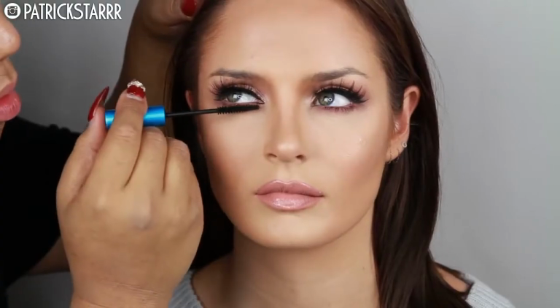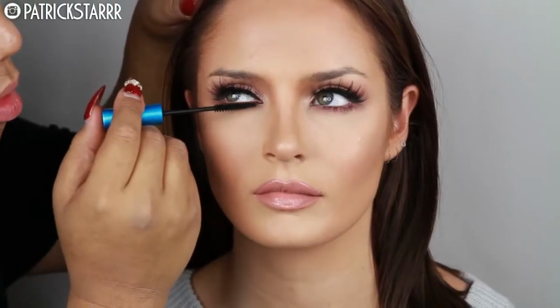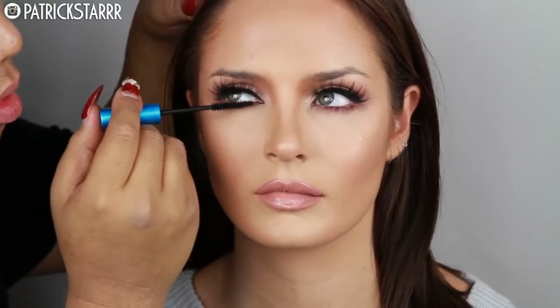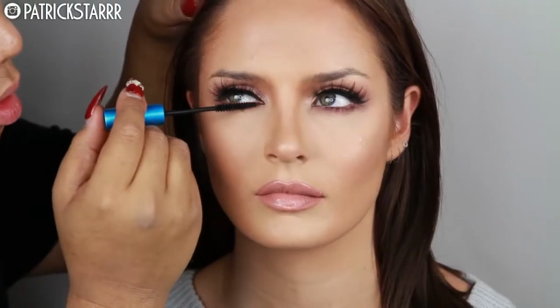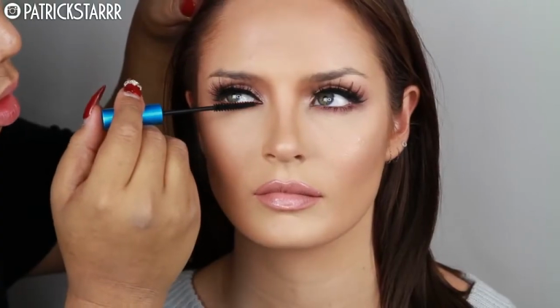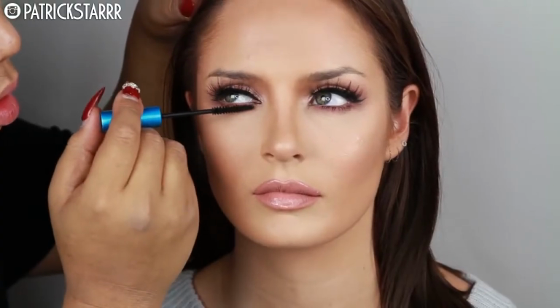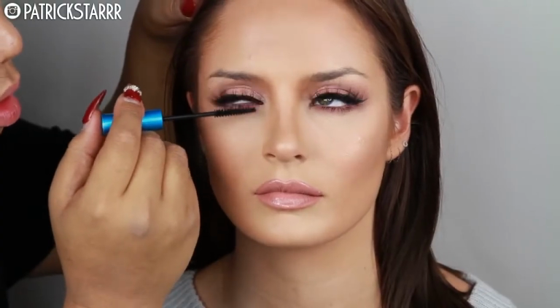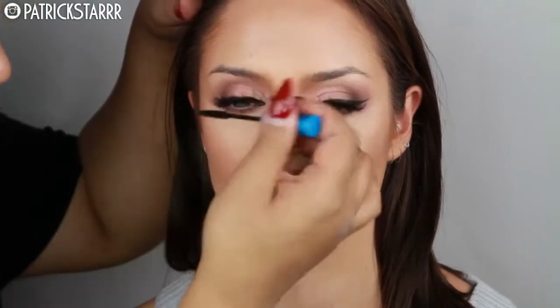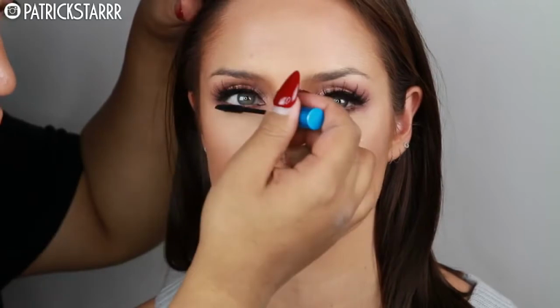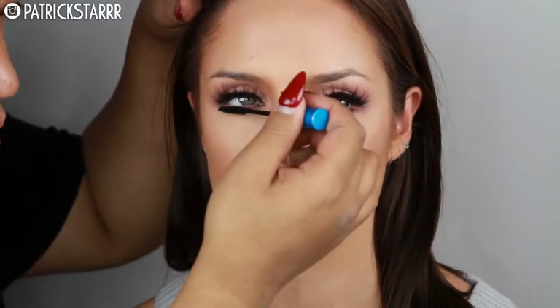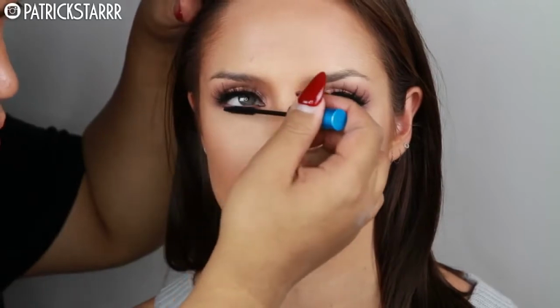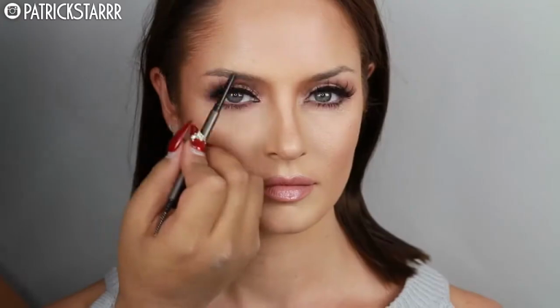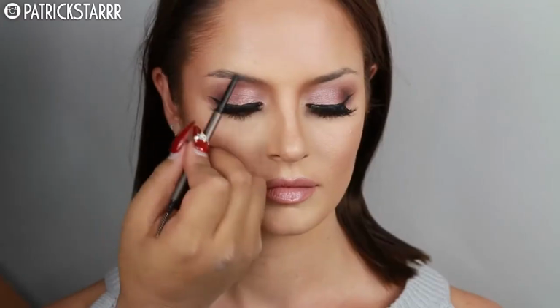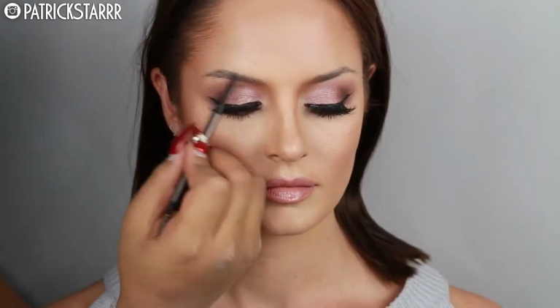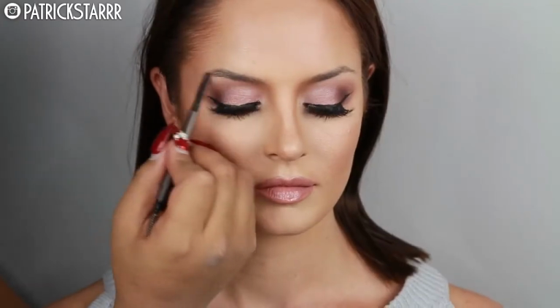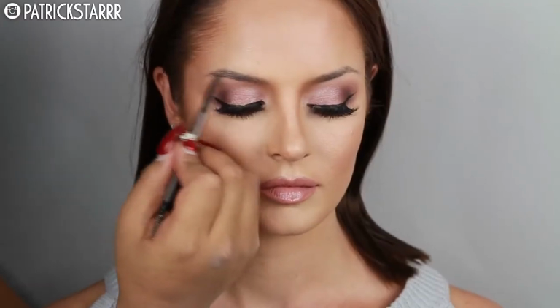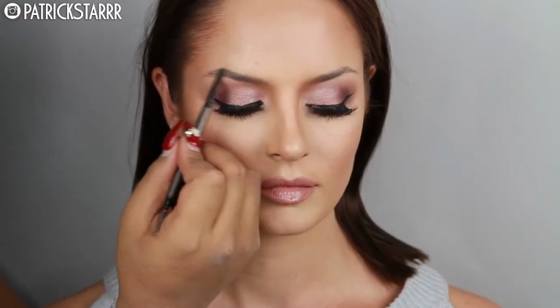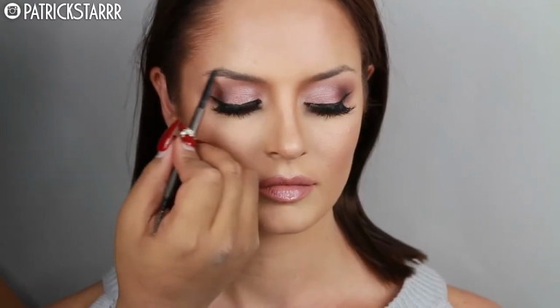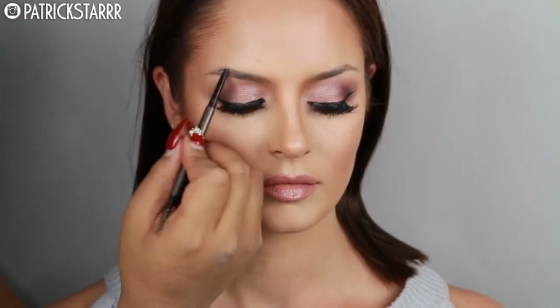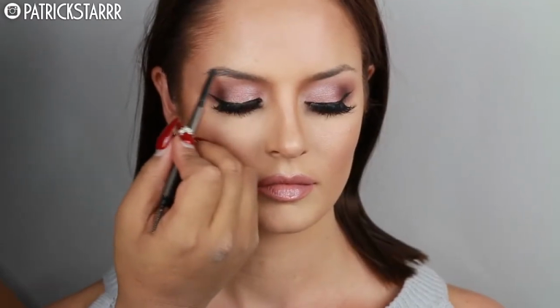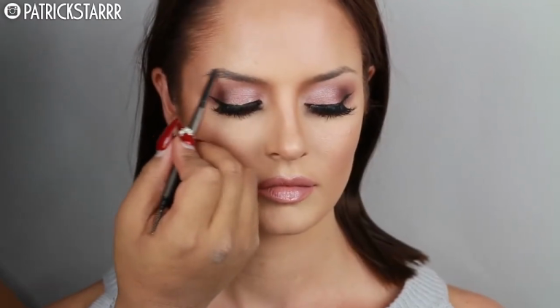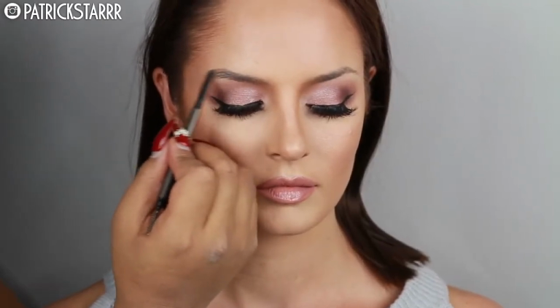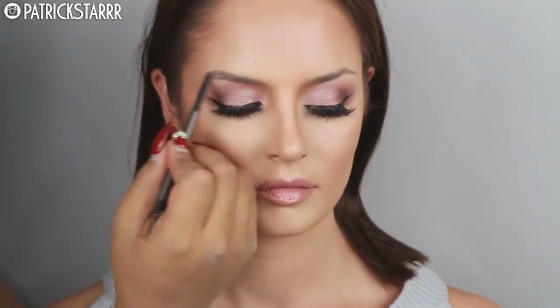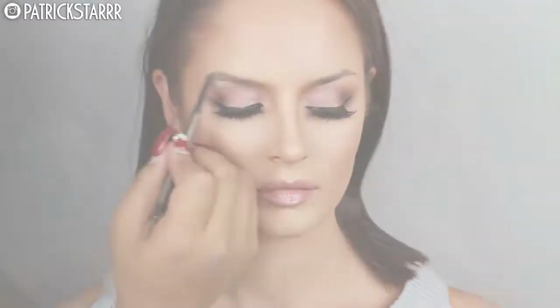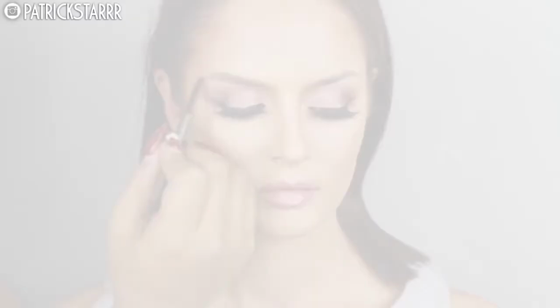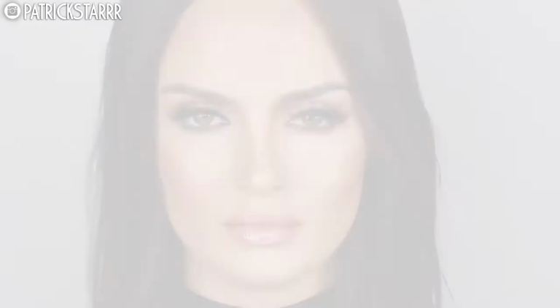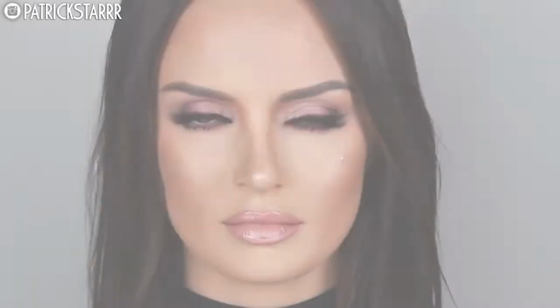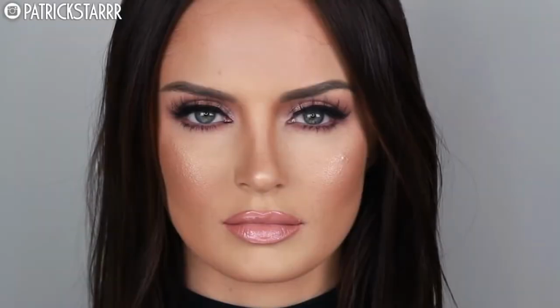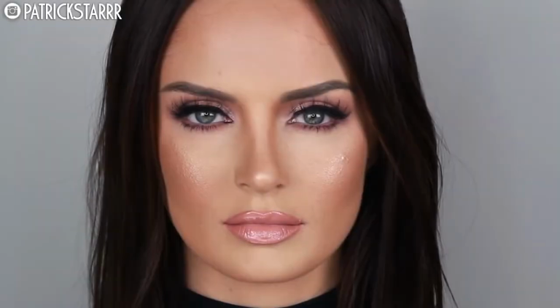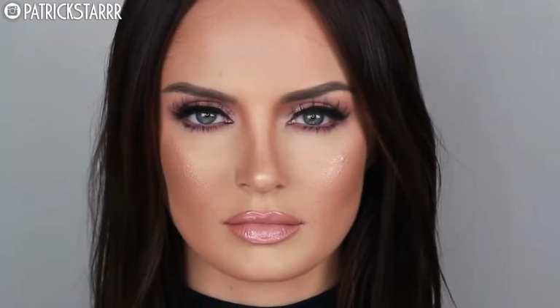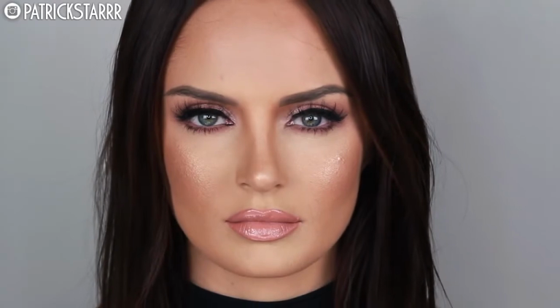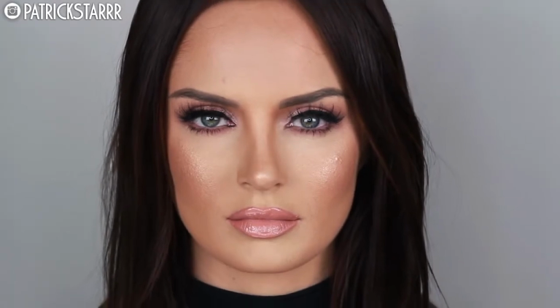I love mascara—mascara has been one of my faves this year. And then of course snatch the brows. Alright you guys, this is the finished look. I hope you guys enjoy this.